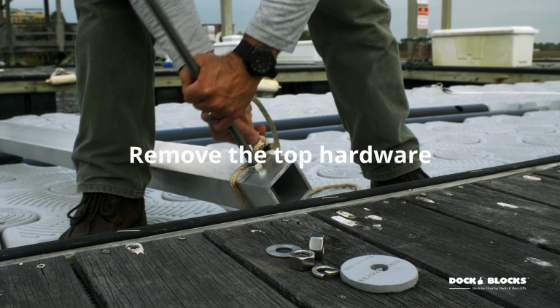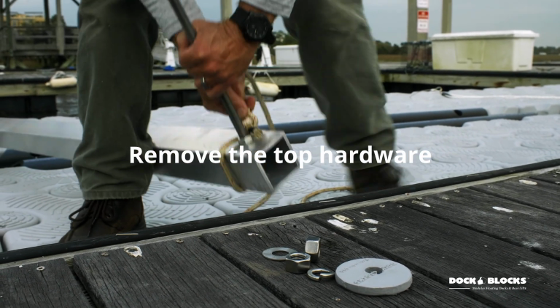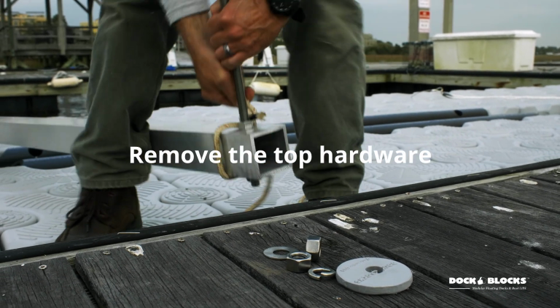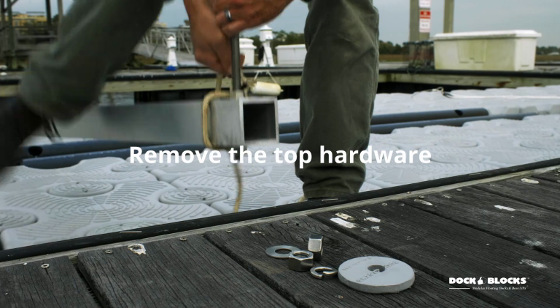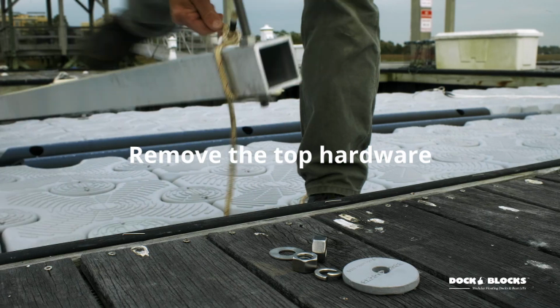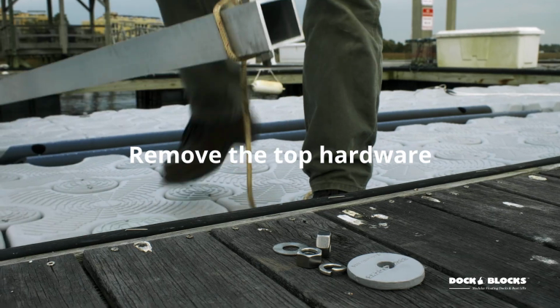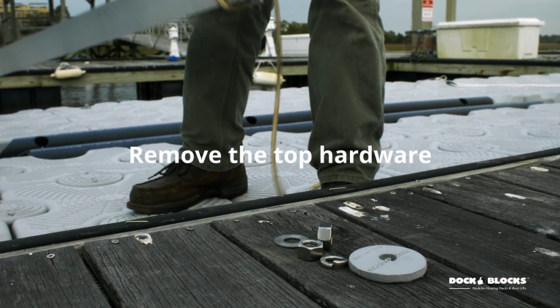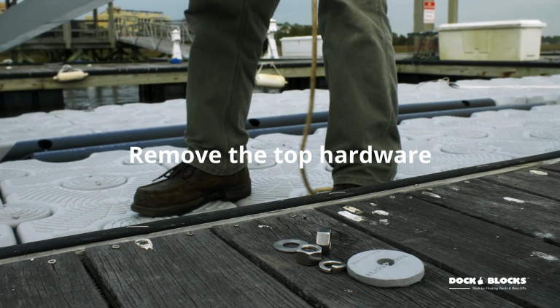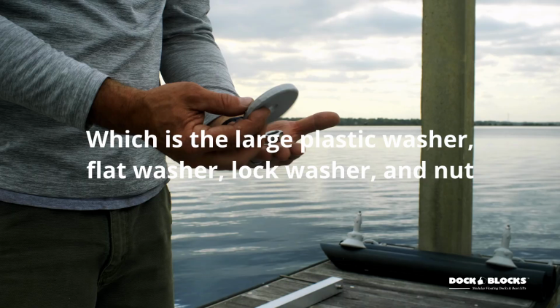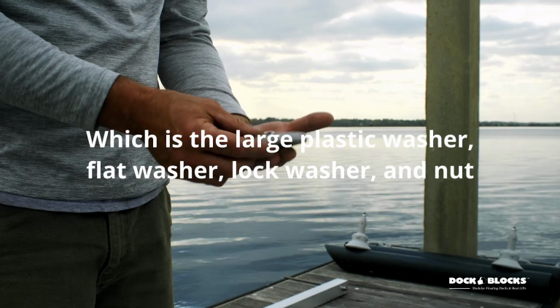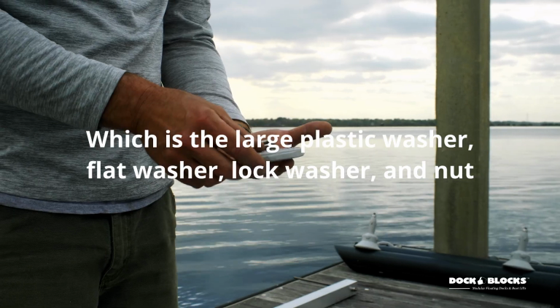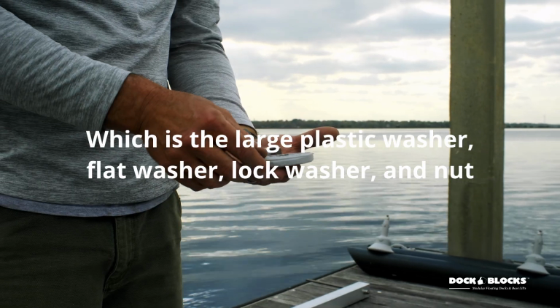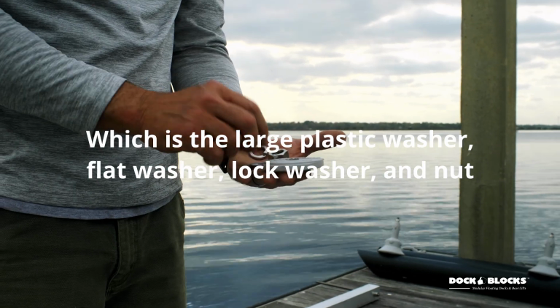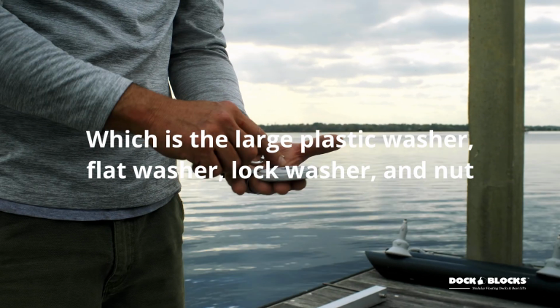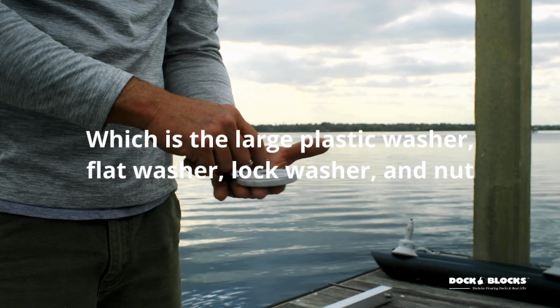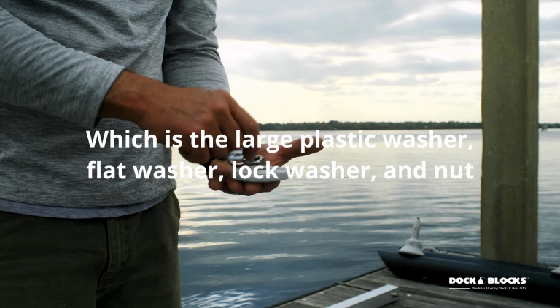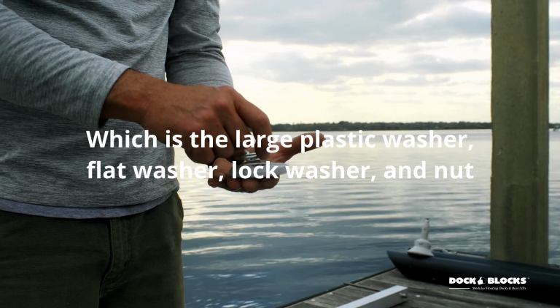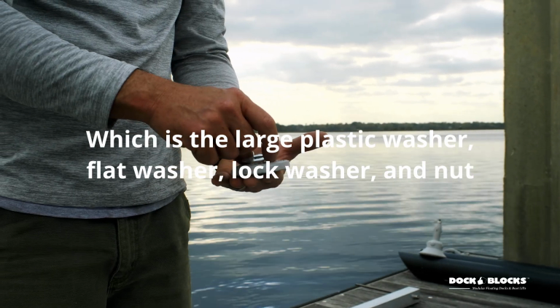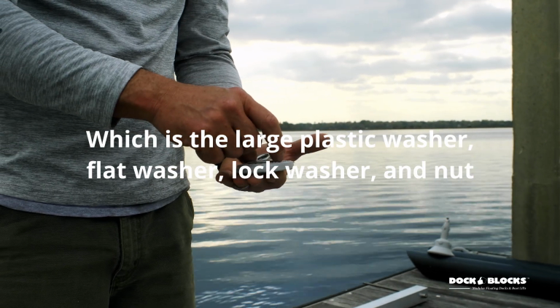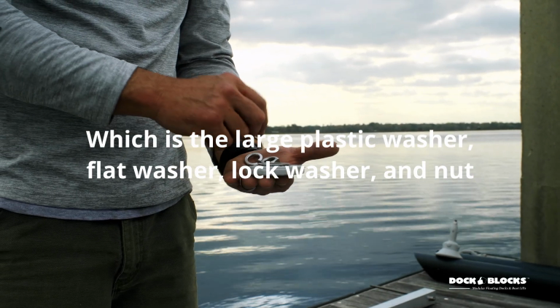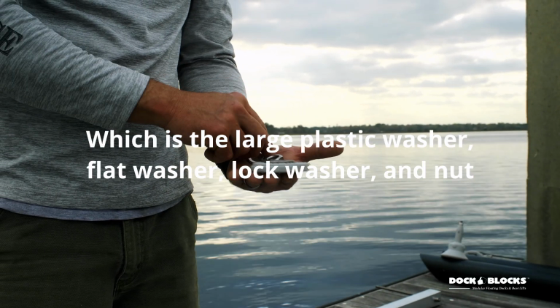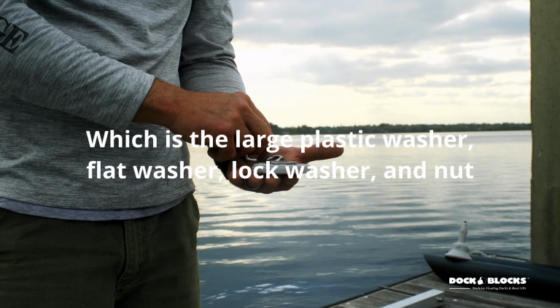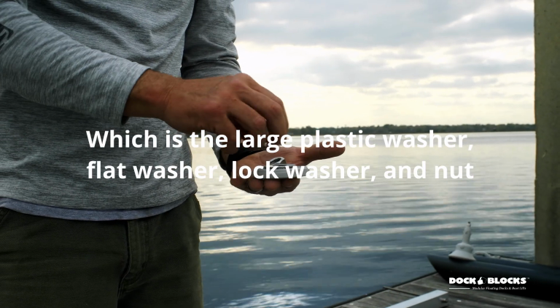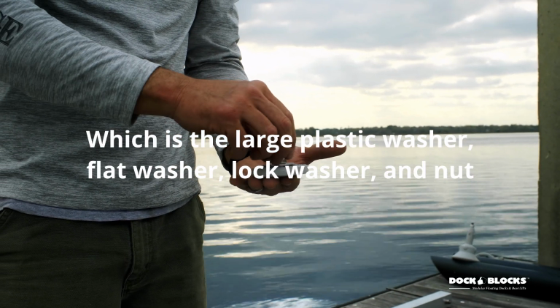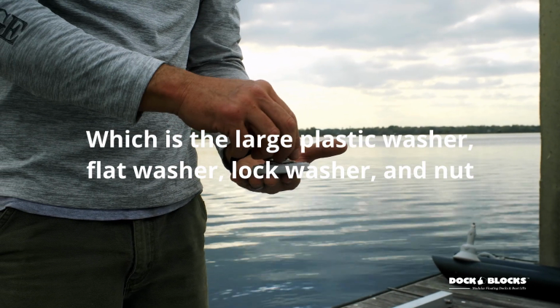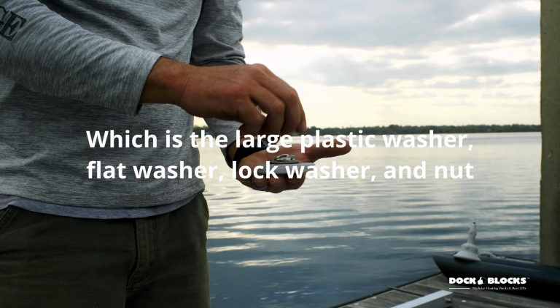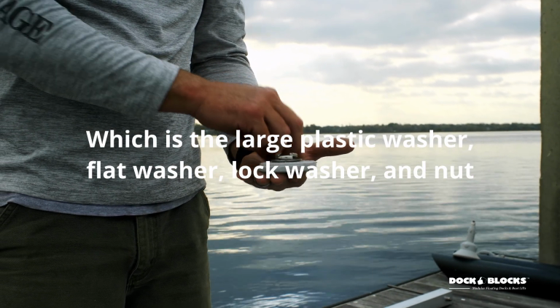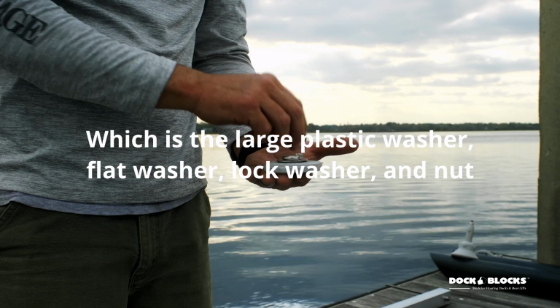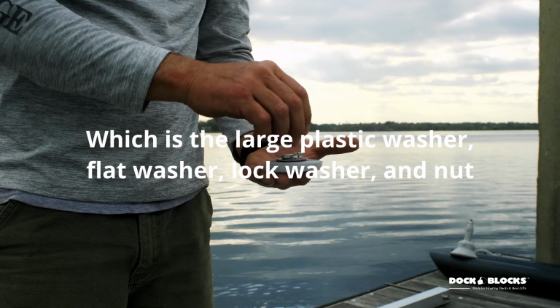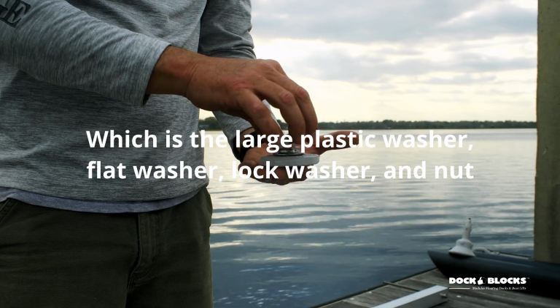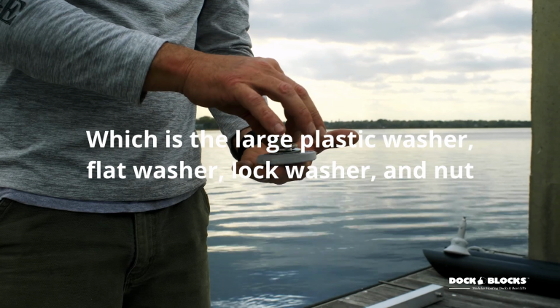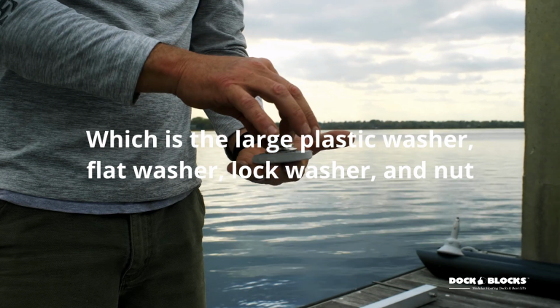Remove the top hardware, which is the large plastic washer, flat washer, lock washer, and nut.